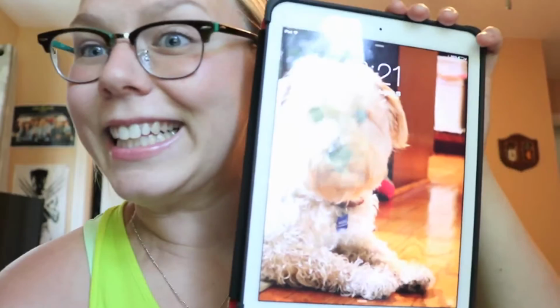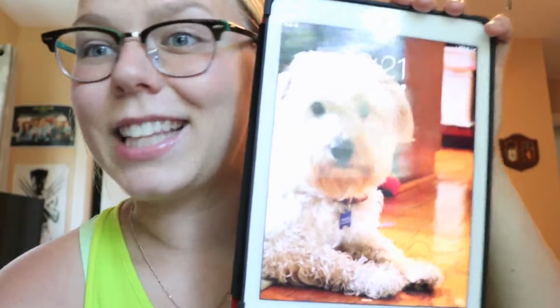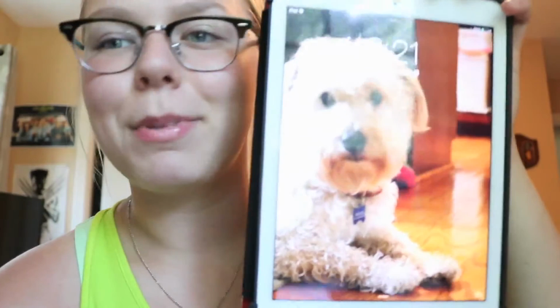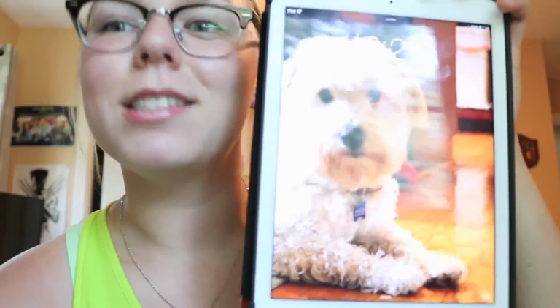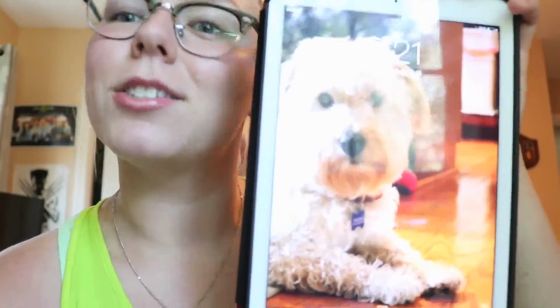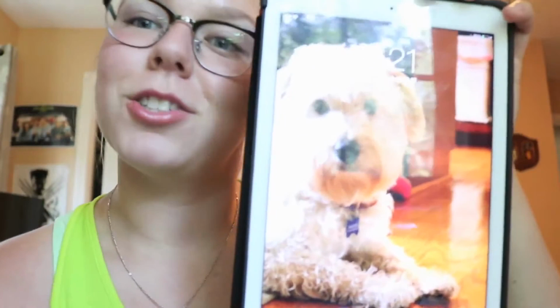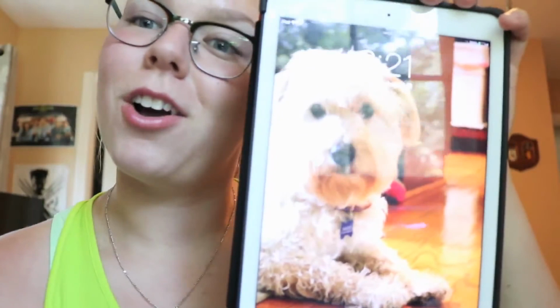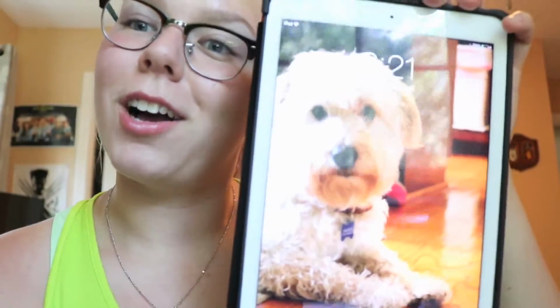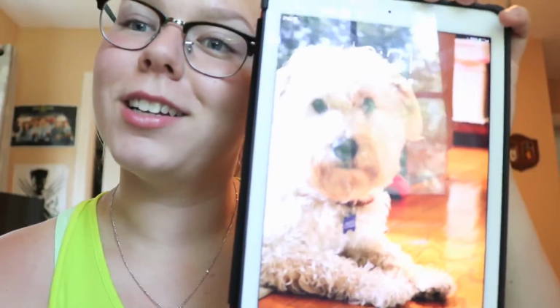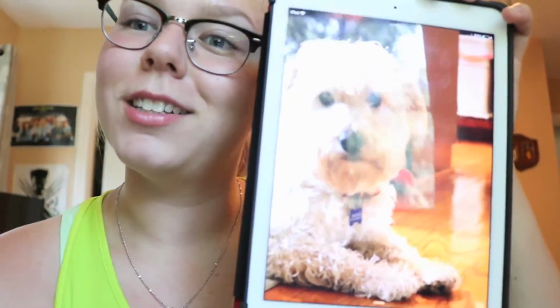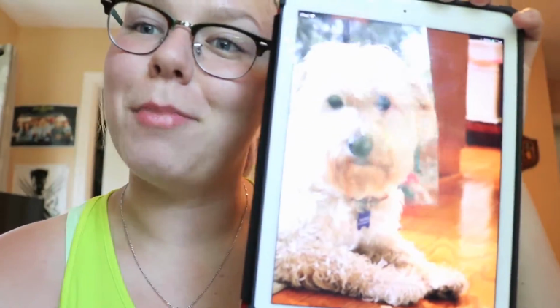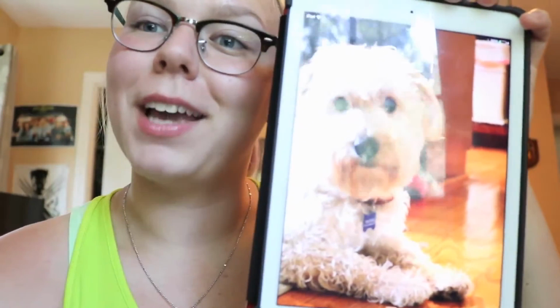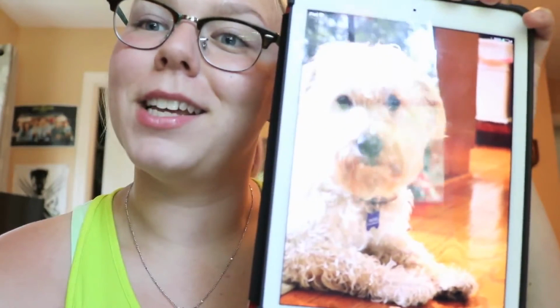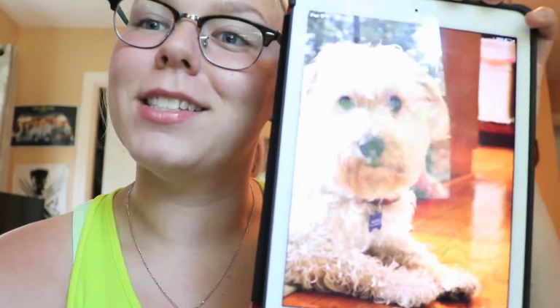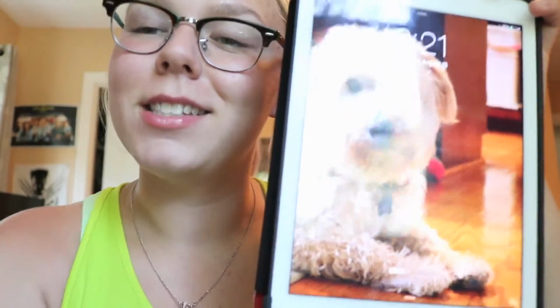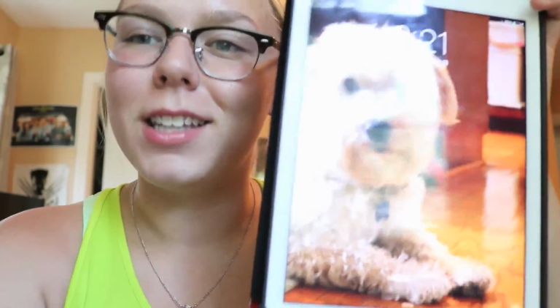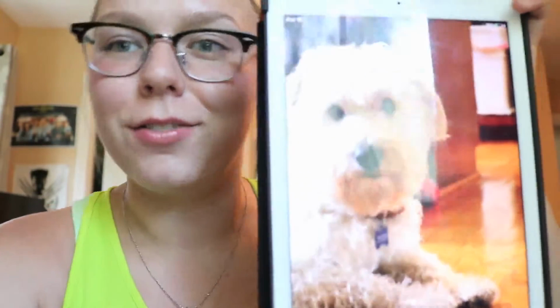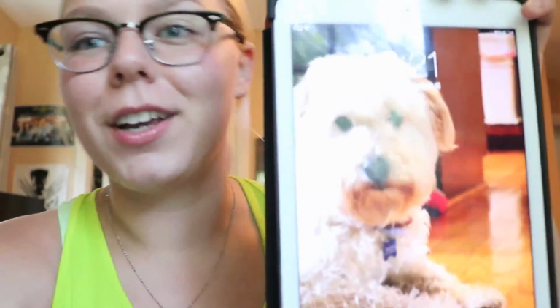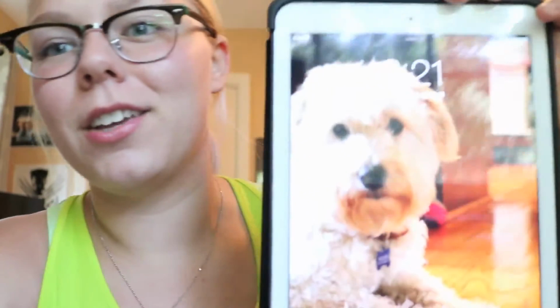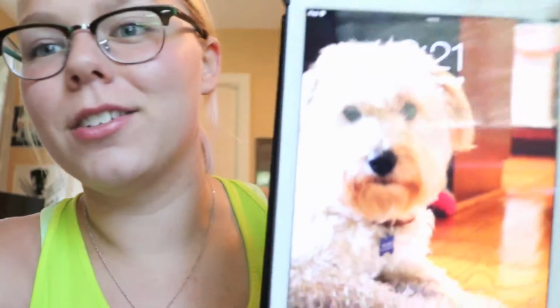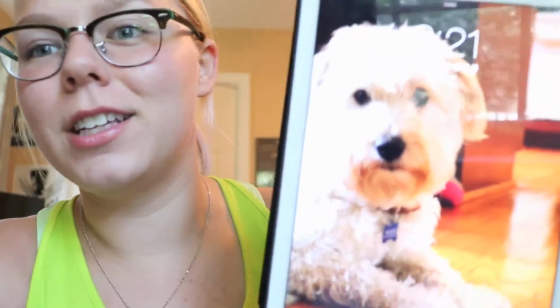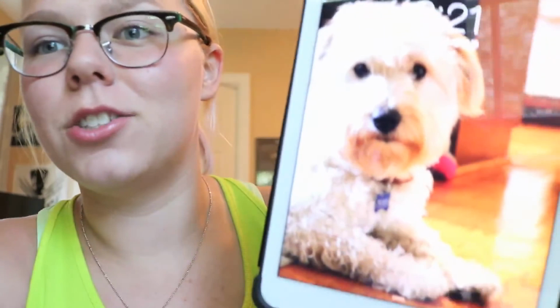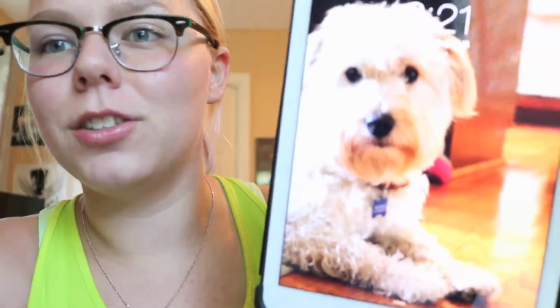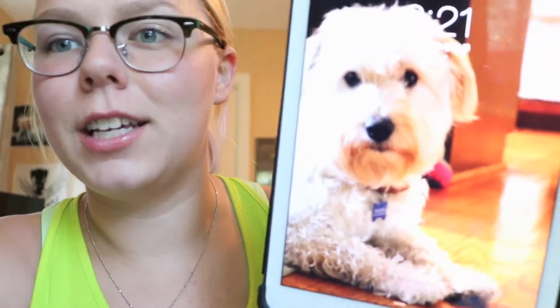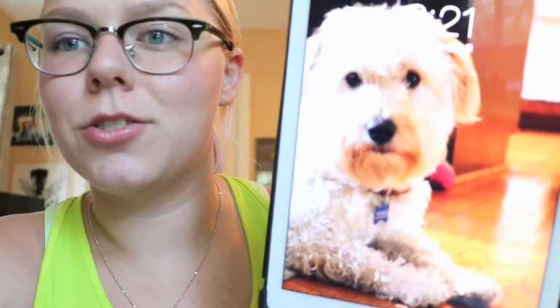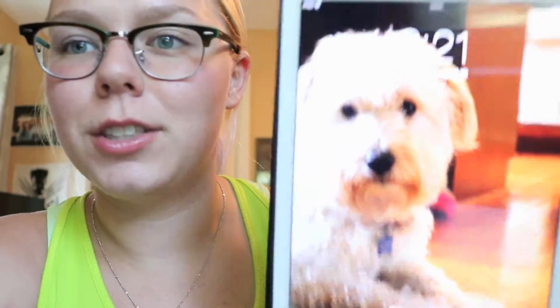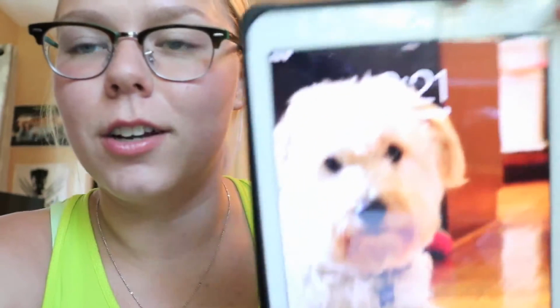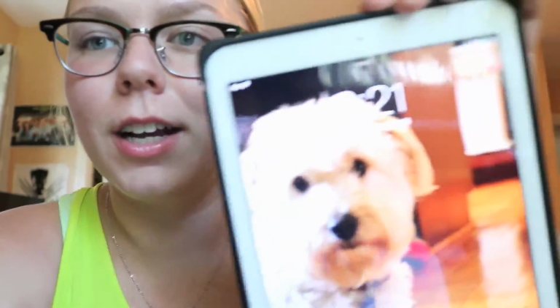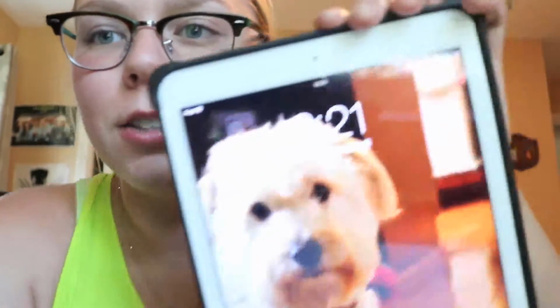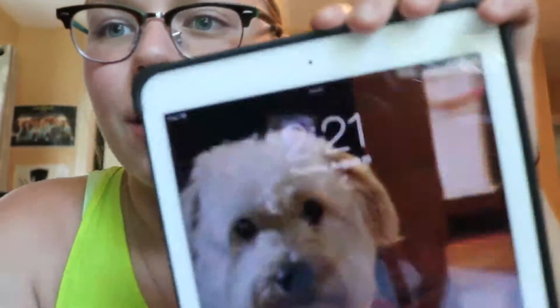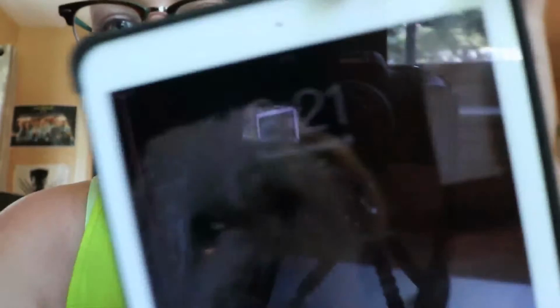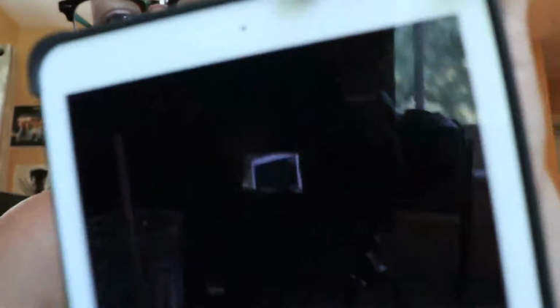That's my sister's dog Magnus — he's very cute, he's a Chilean street dog. I took that photo.